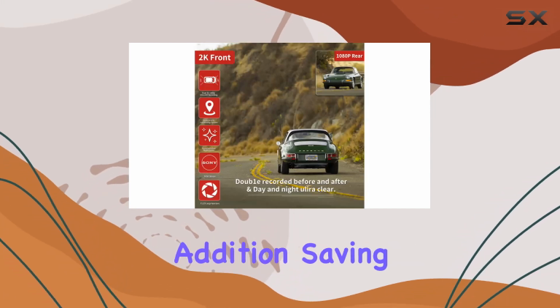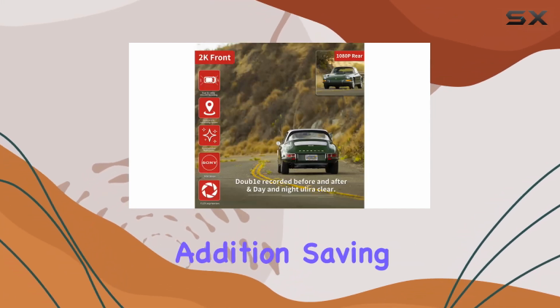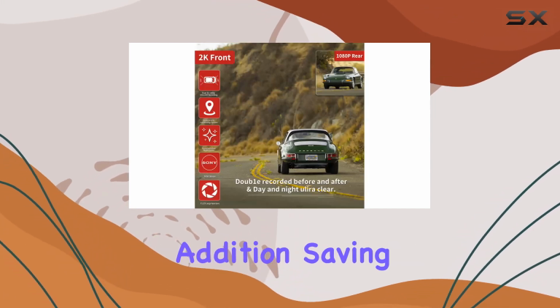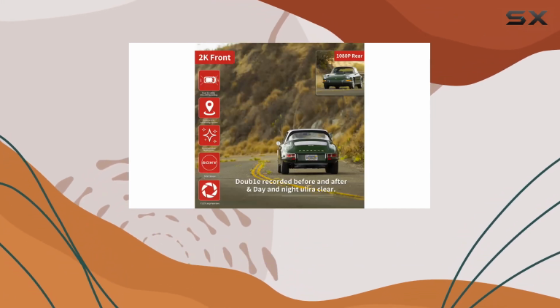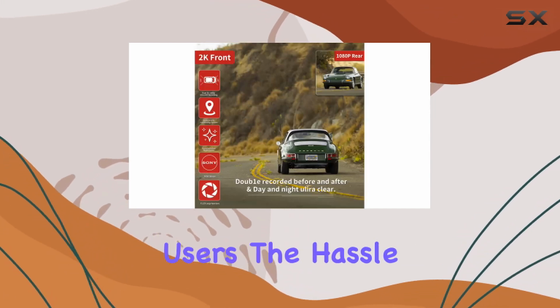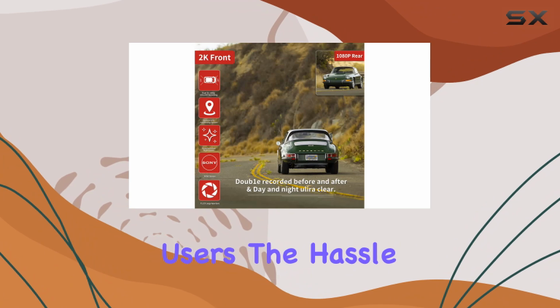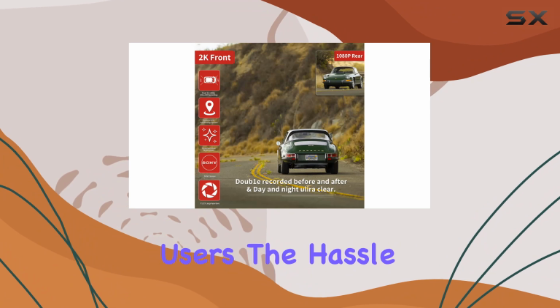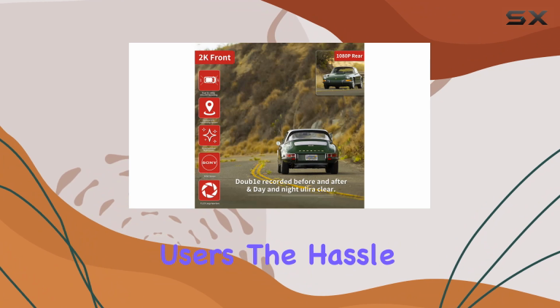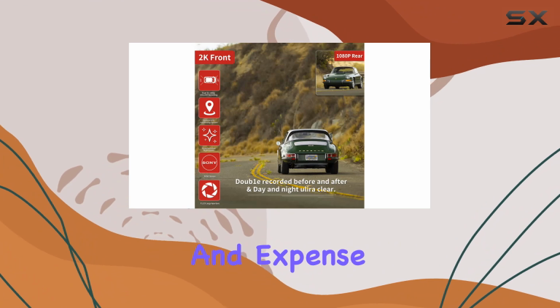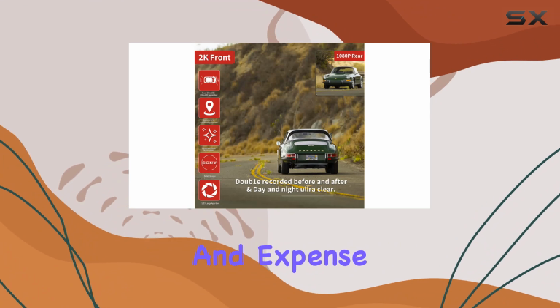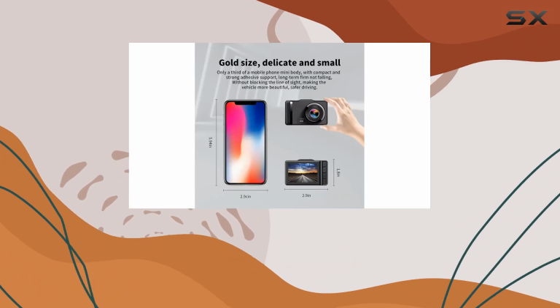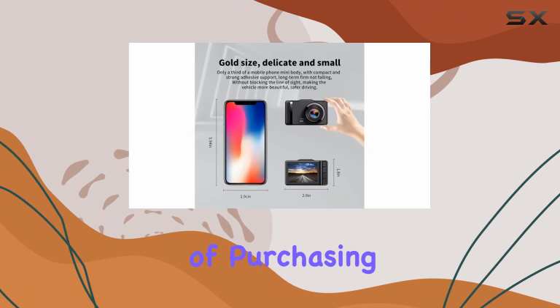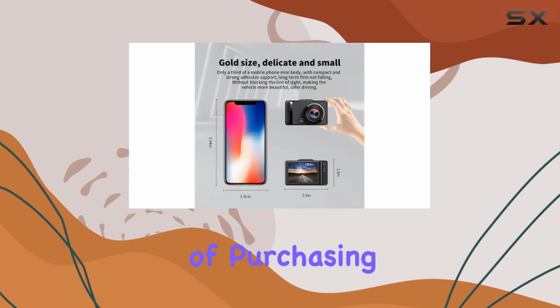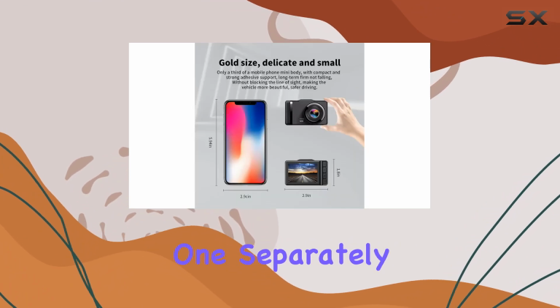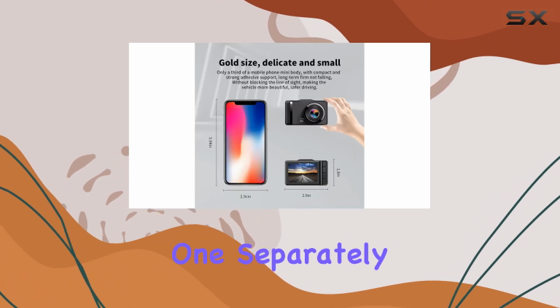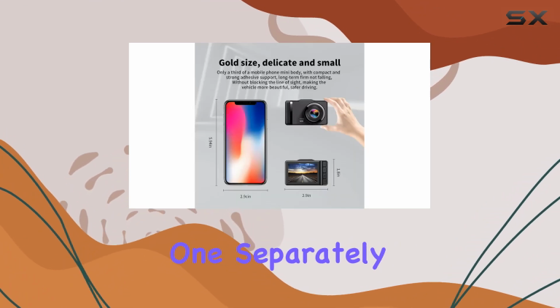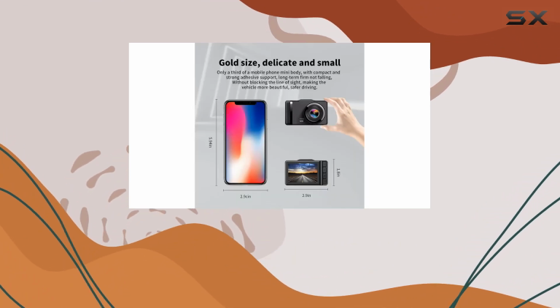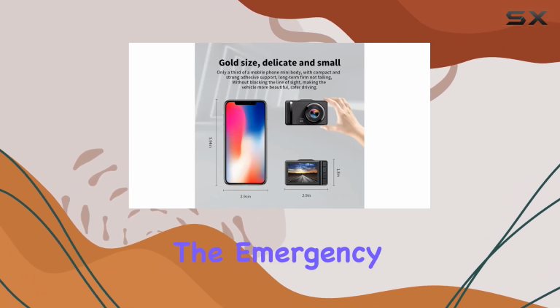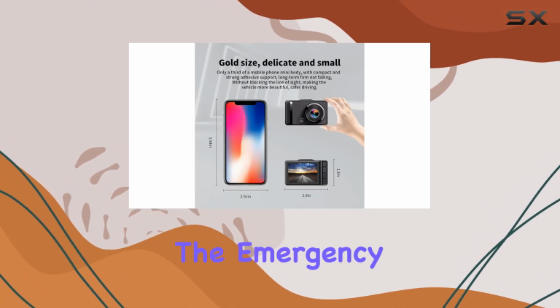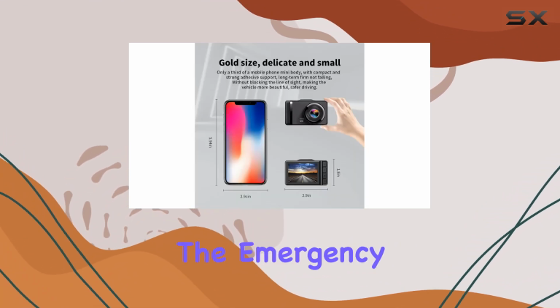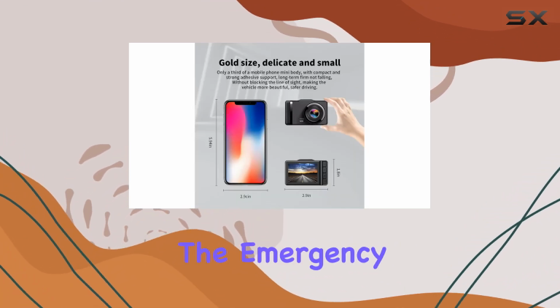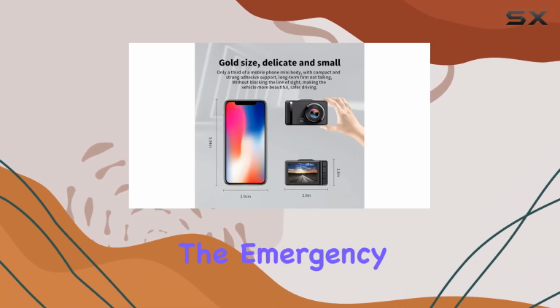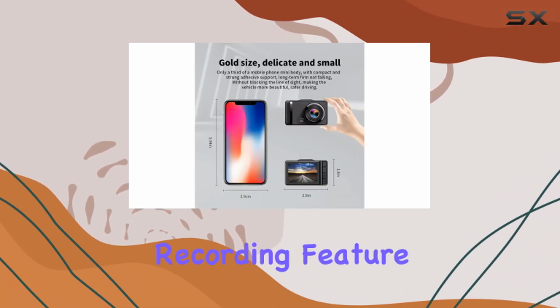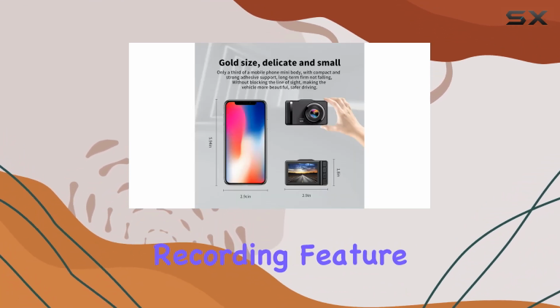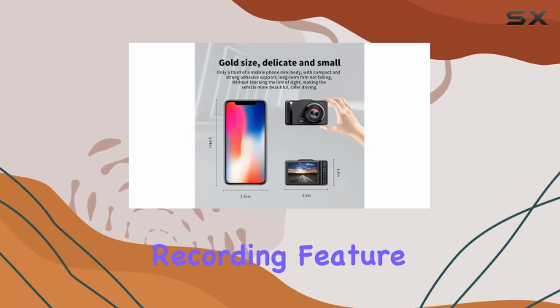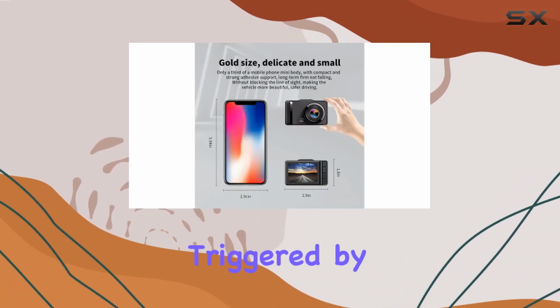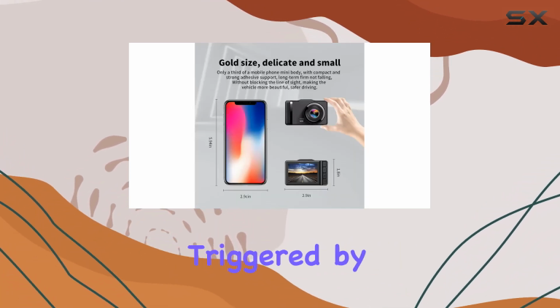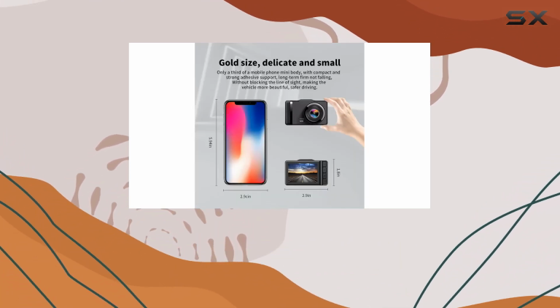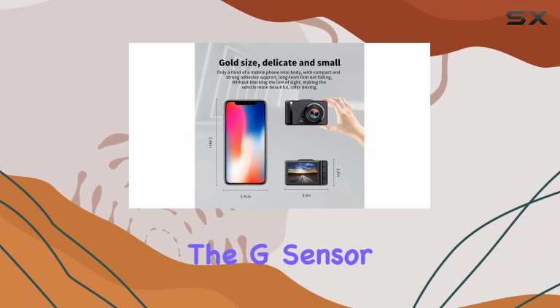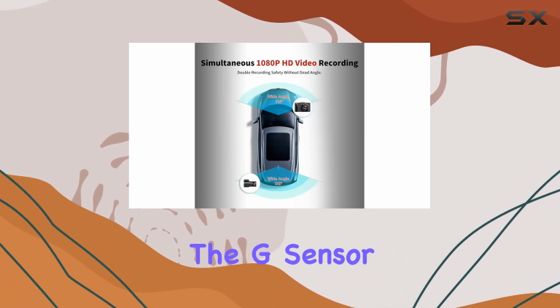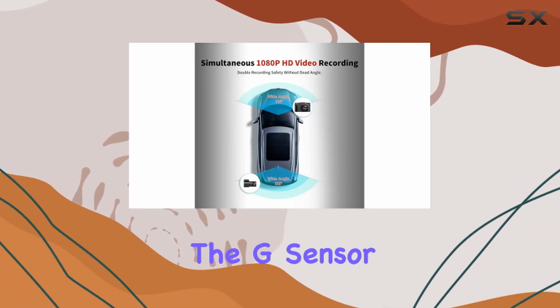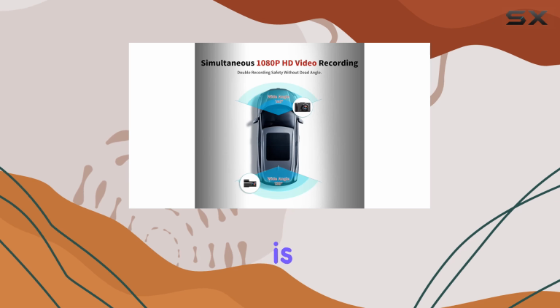The inclusion of a 64 gigabyte SD card is a thoughtful addition, saving users the hassle and expense of purchasing one separately. The emergency recording feature, triggered by the G-sensor, is also included.